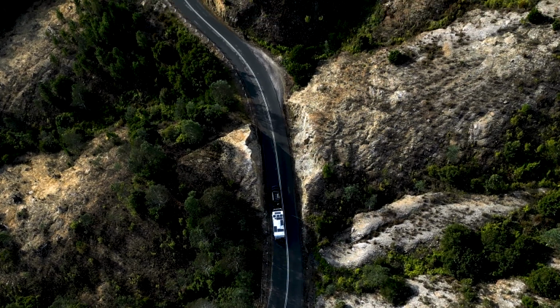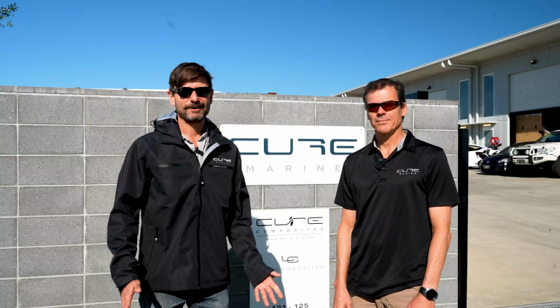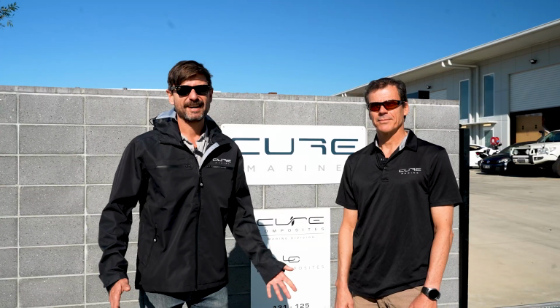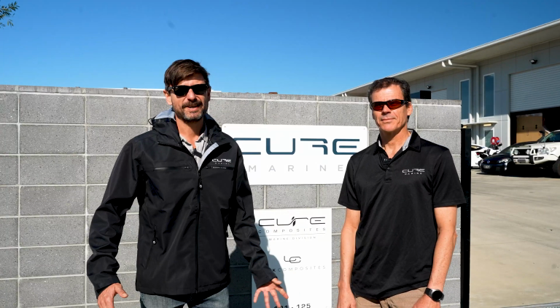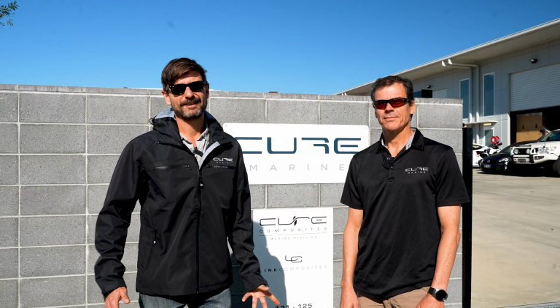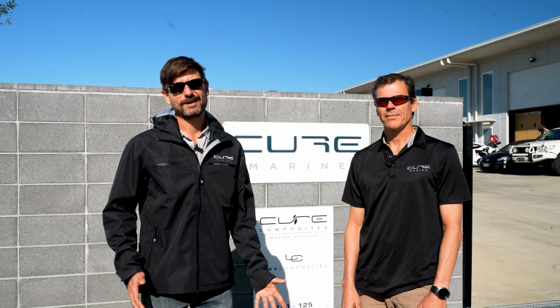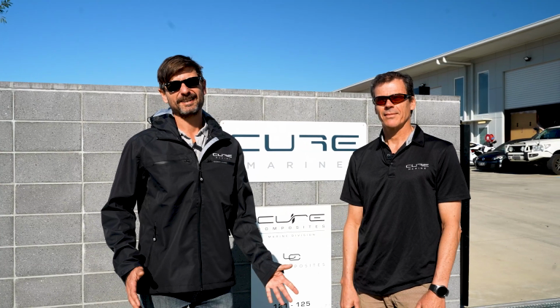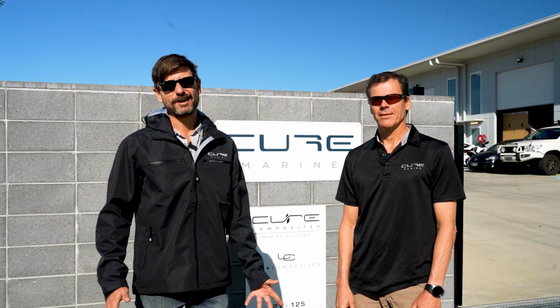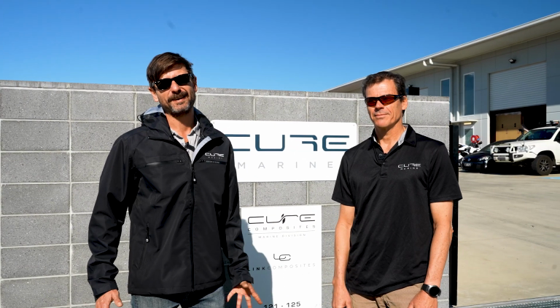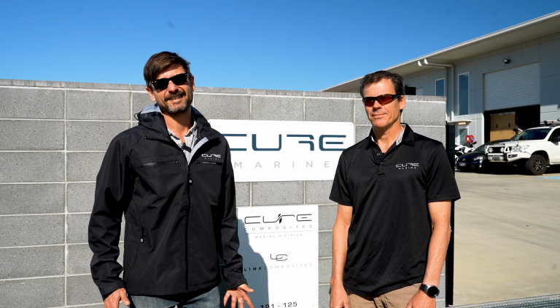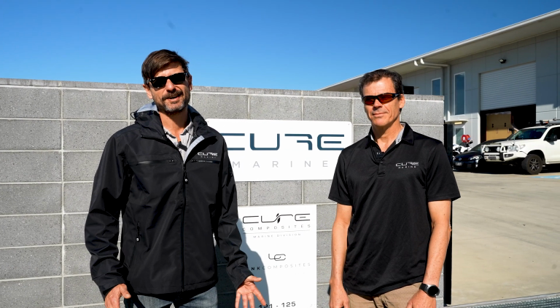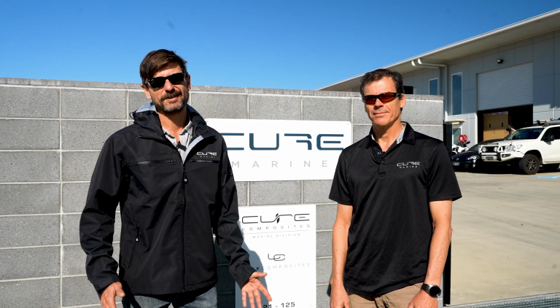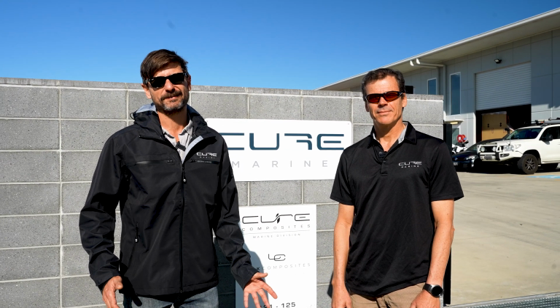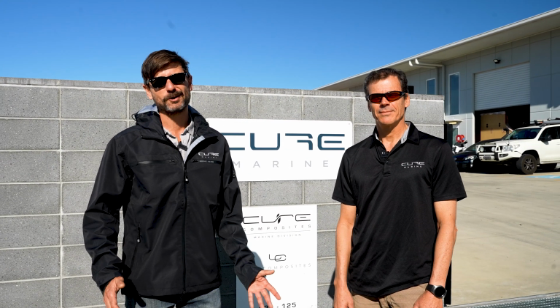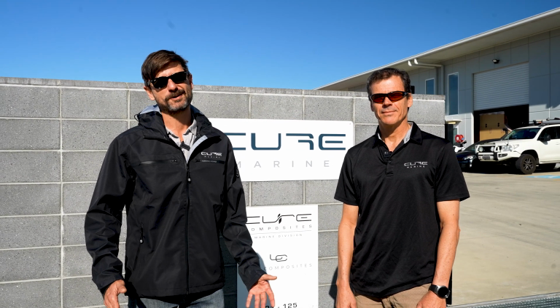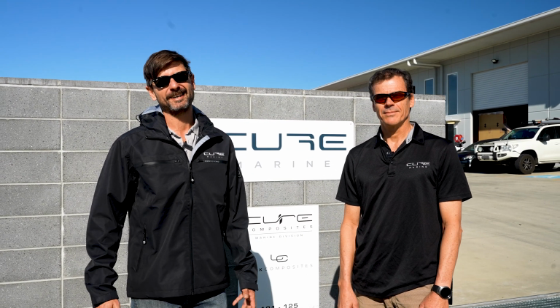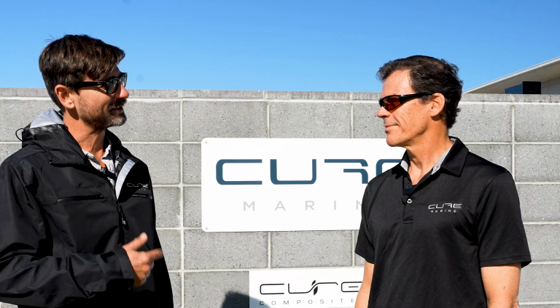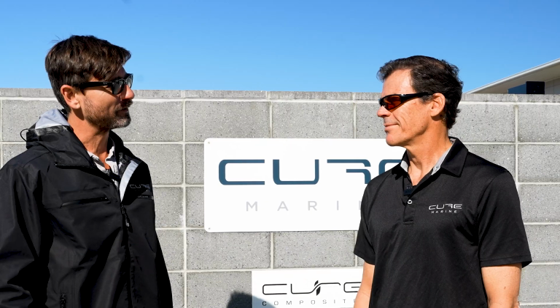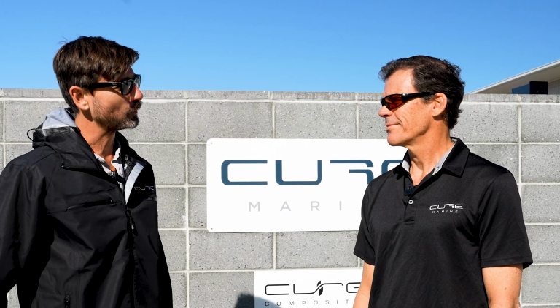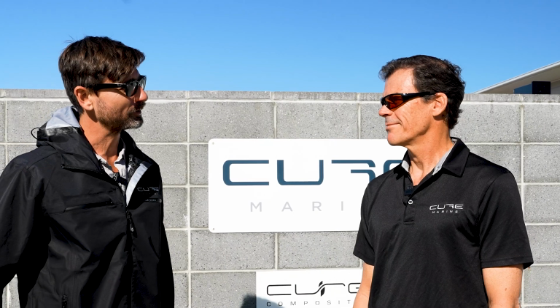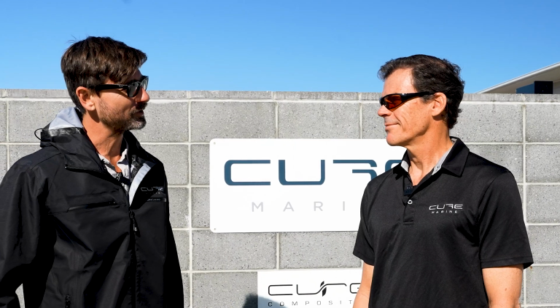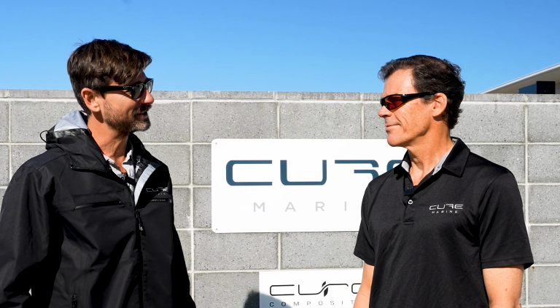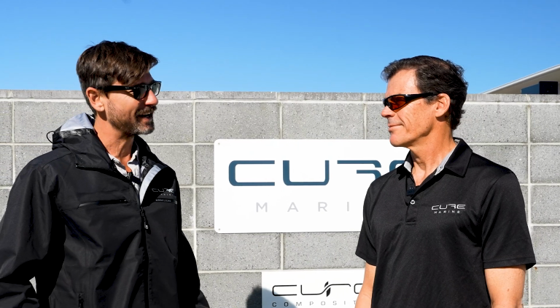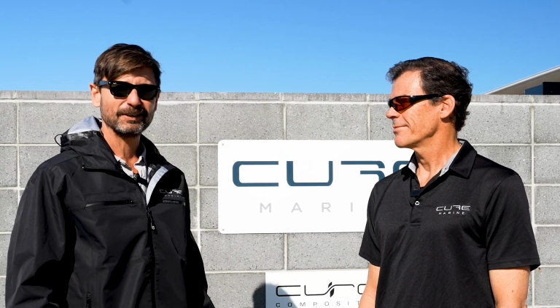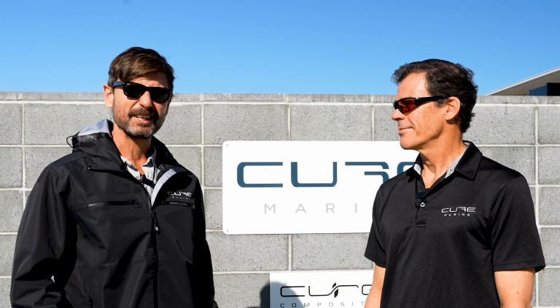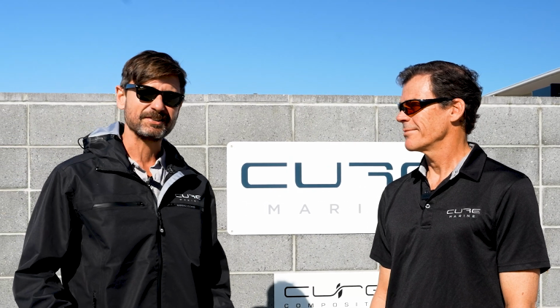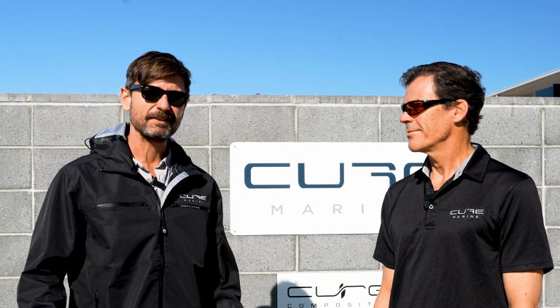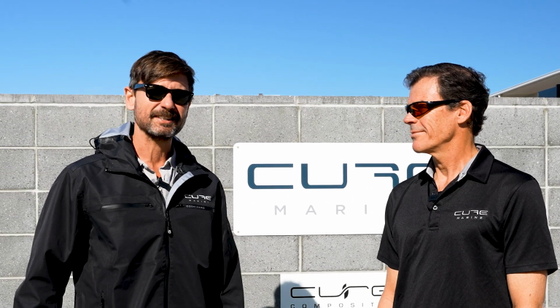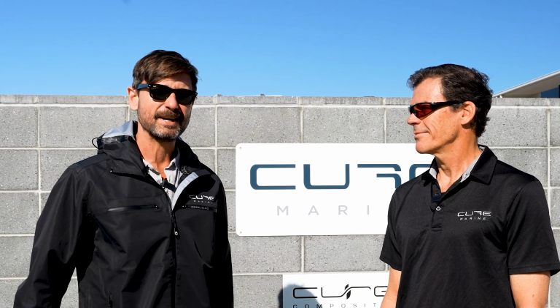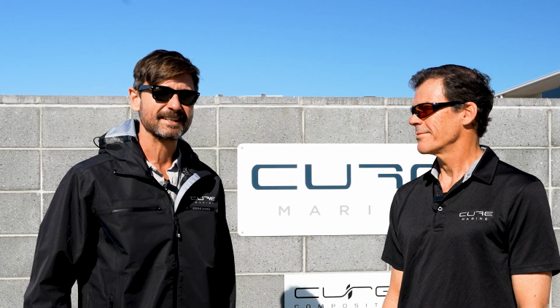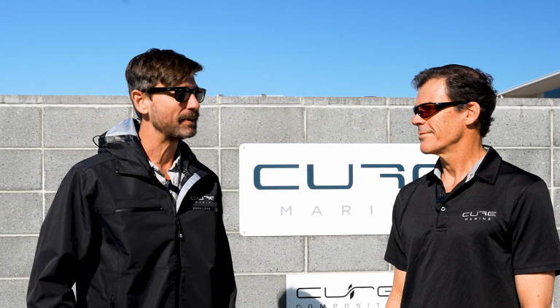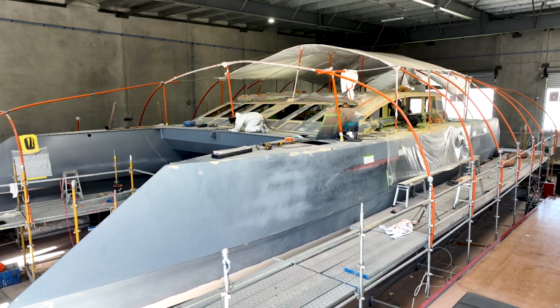Hi, I'm Dave Bigger and I'm one of the co-founders and owners of Cure Marine. Let's go for a walk through the shed today and have a look at the 70 that's about to come out.